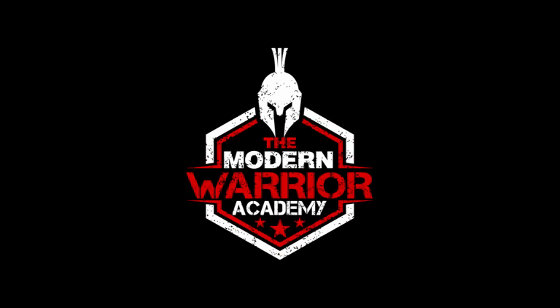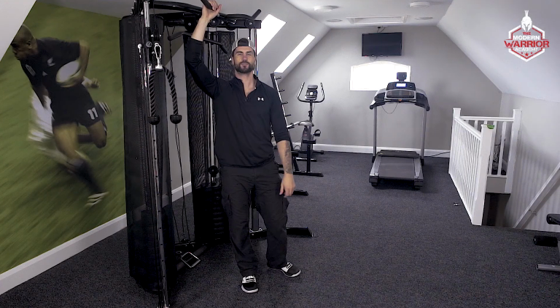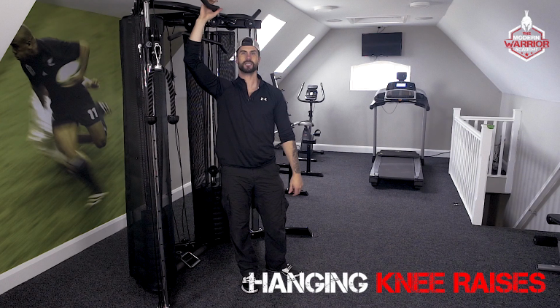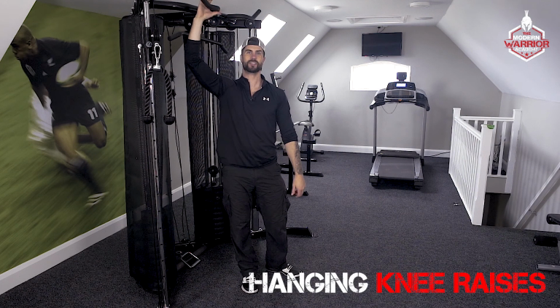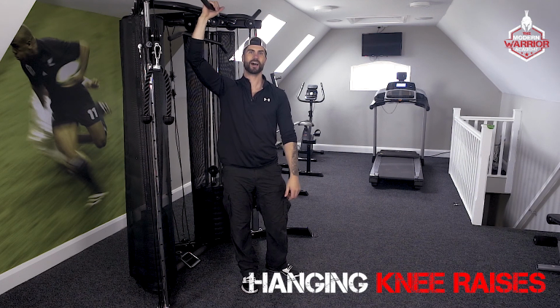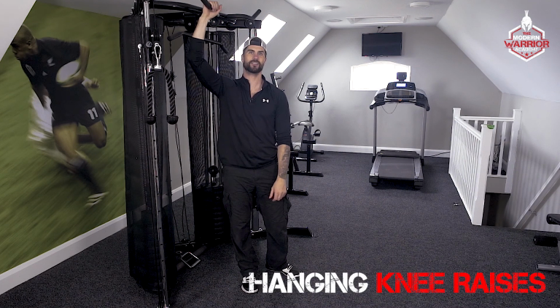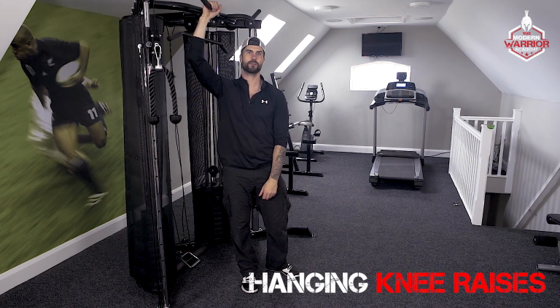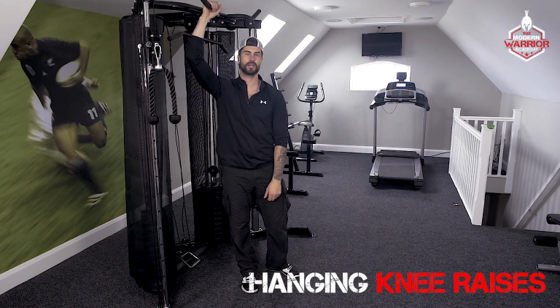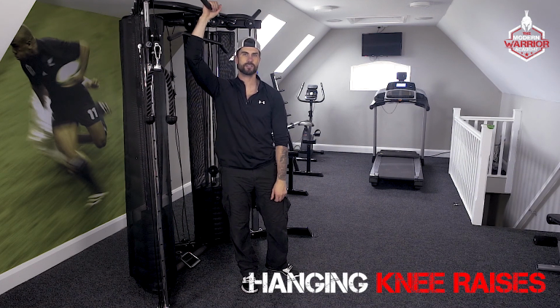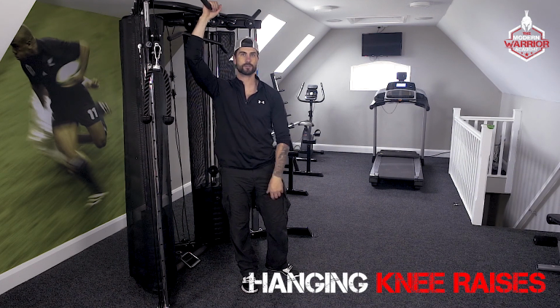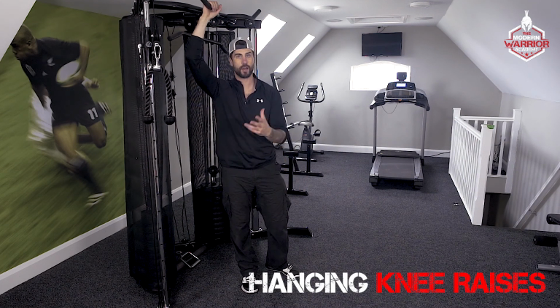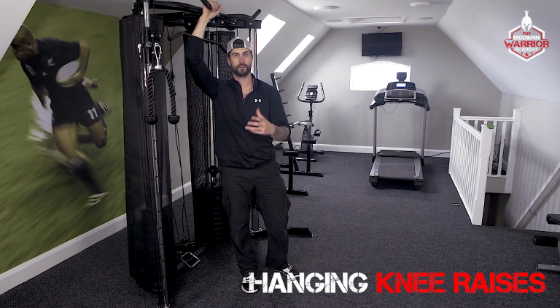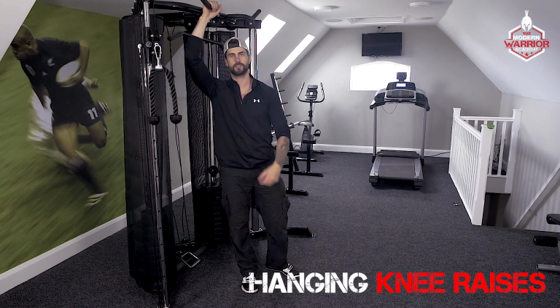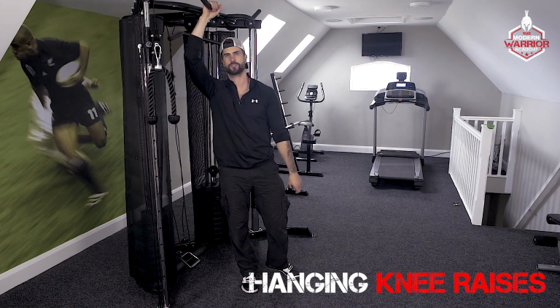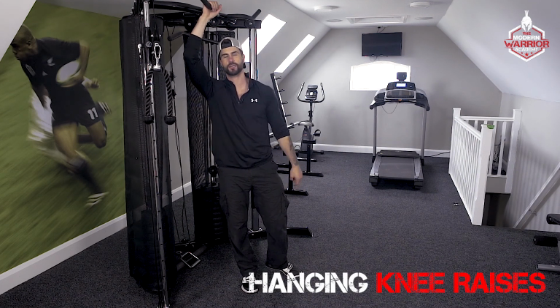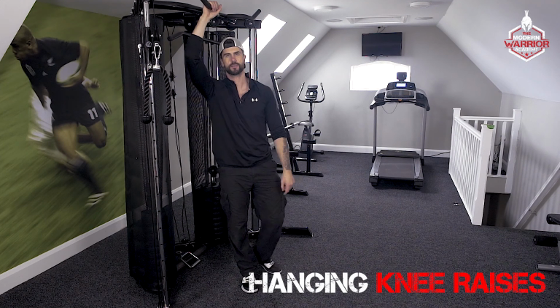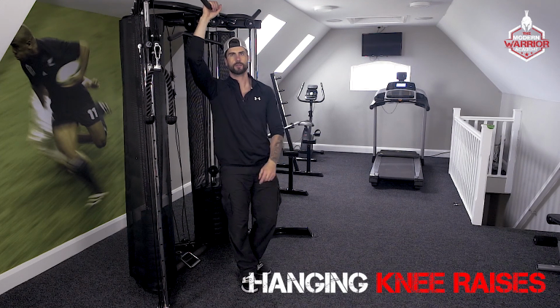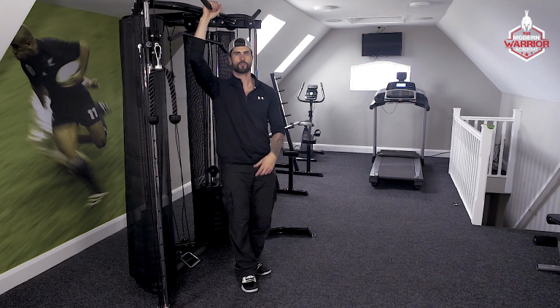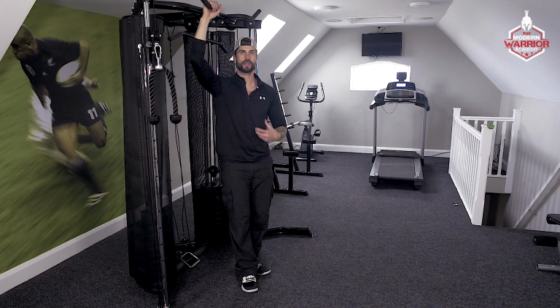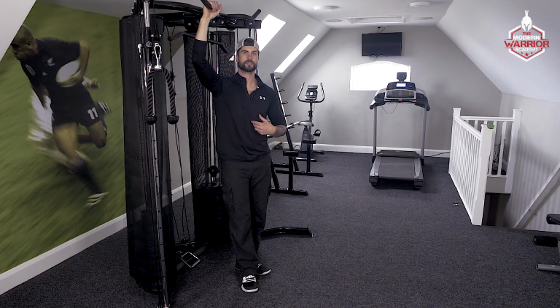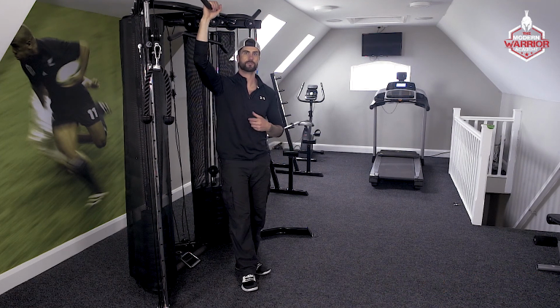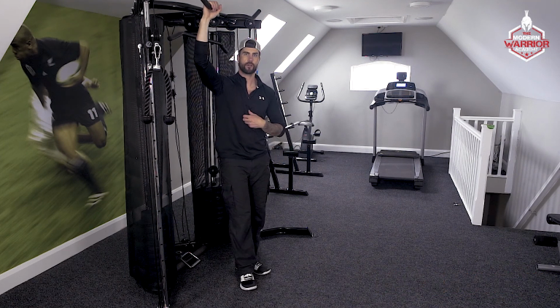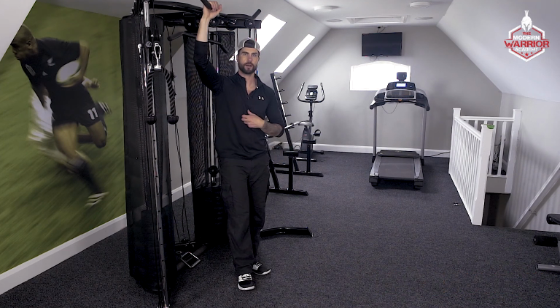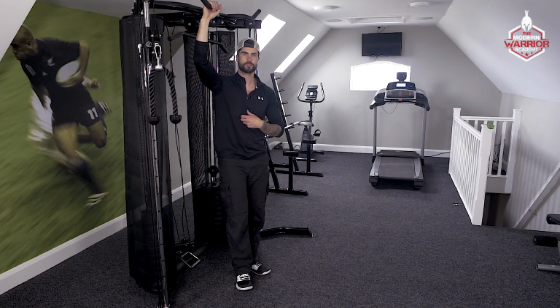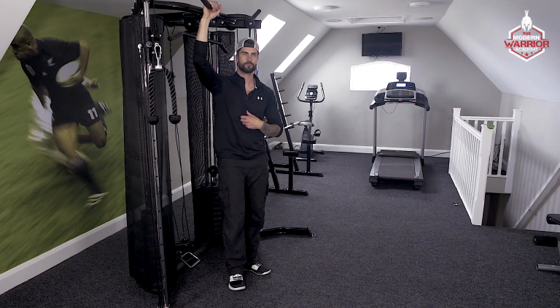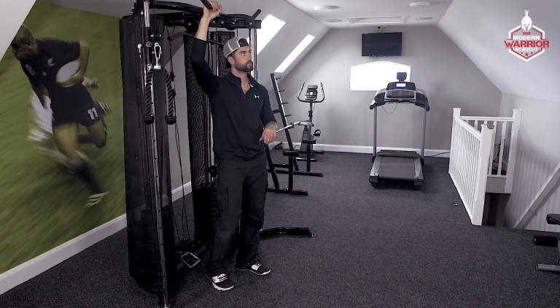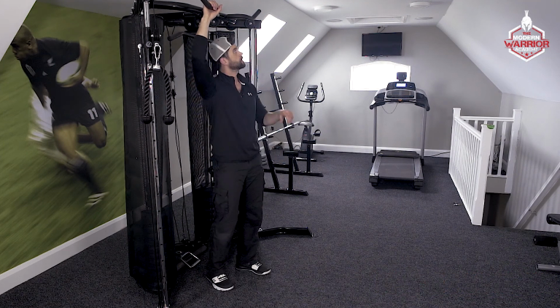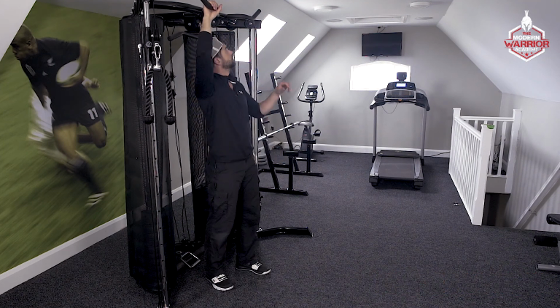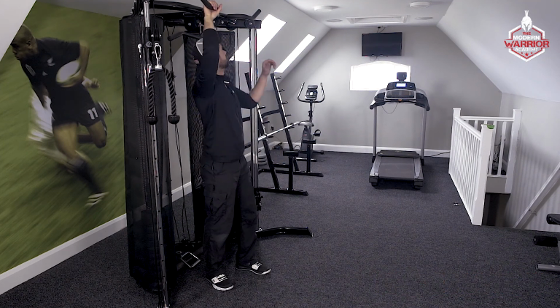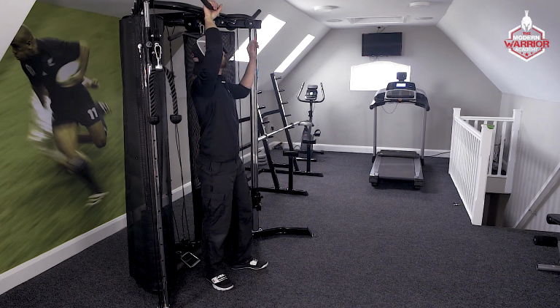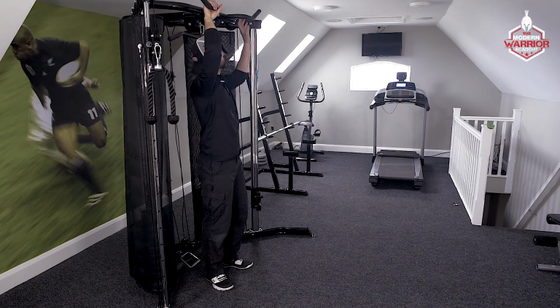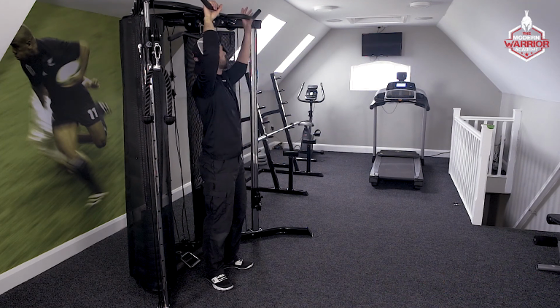These are the hanging knee raises, or hanging knees to chest. It's a great exercise for your abs and for your core.